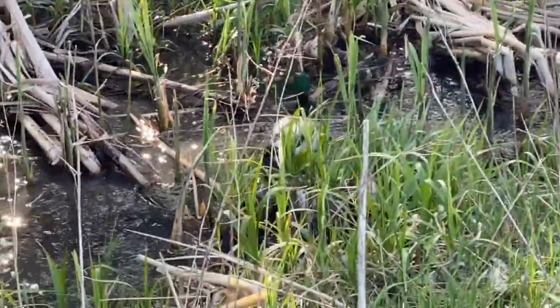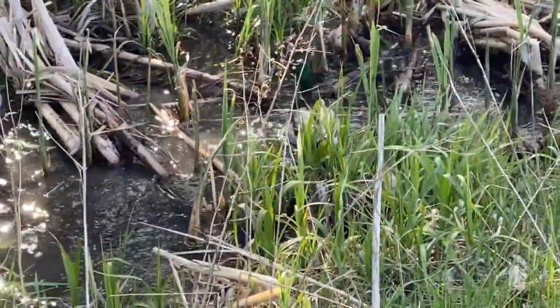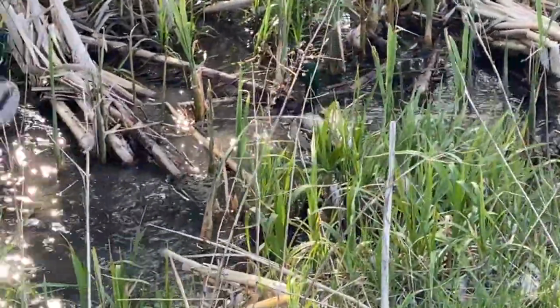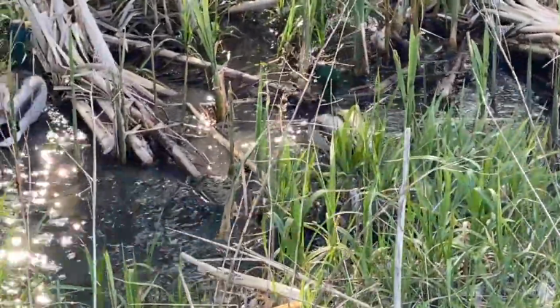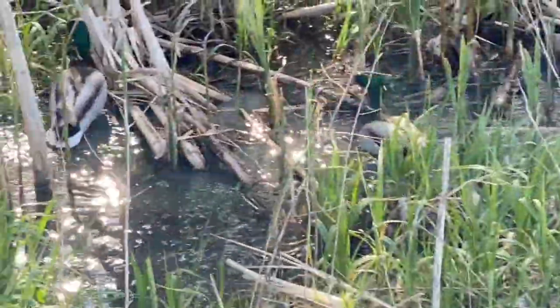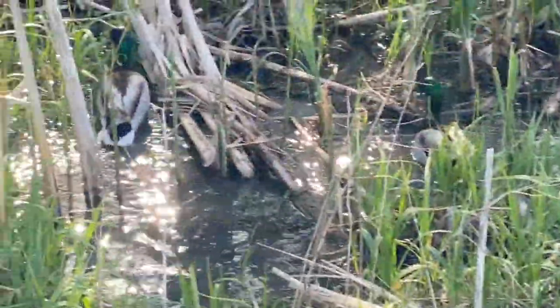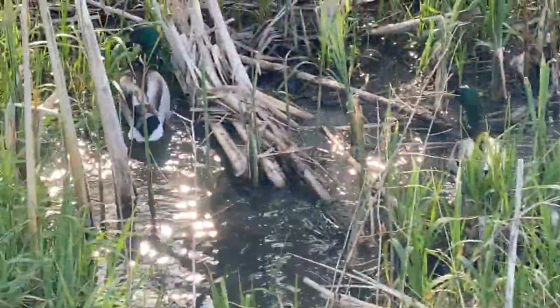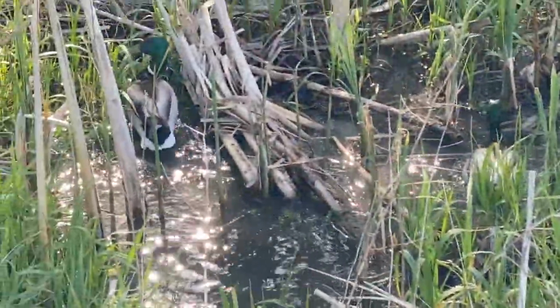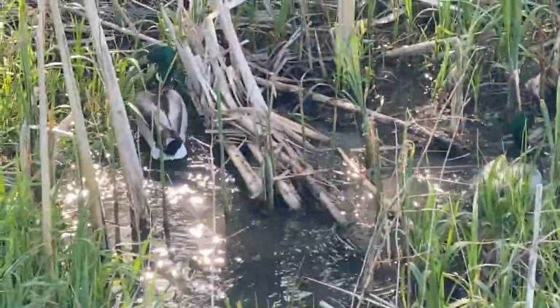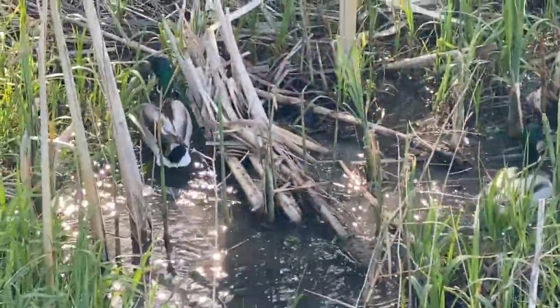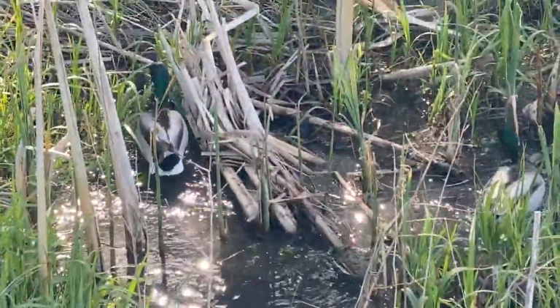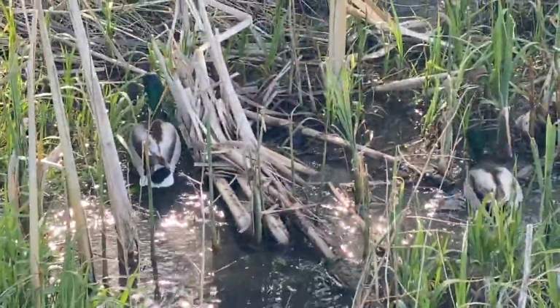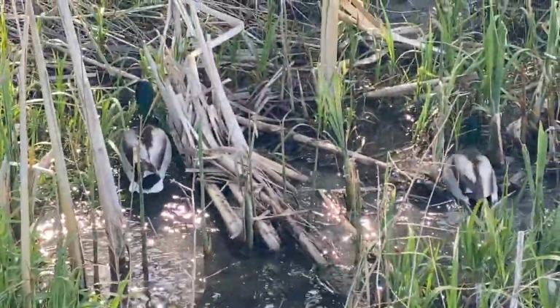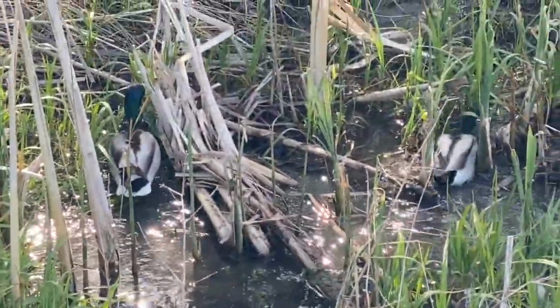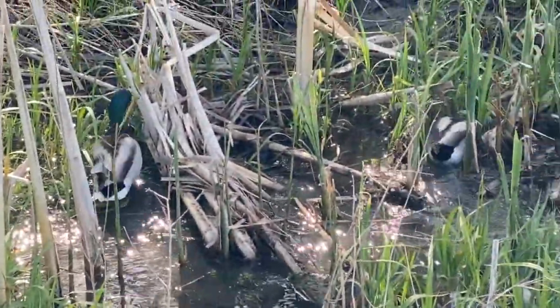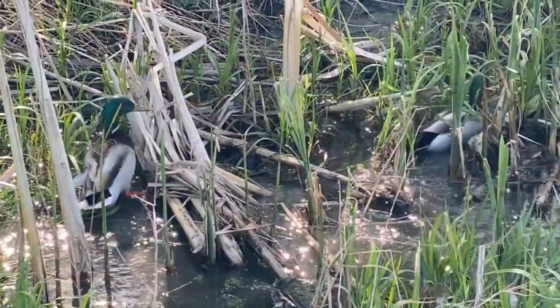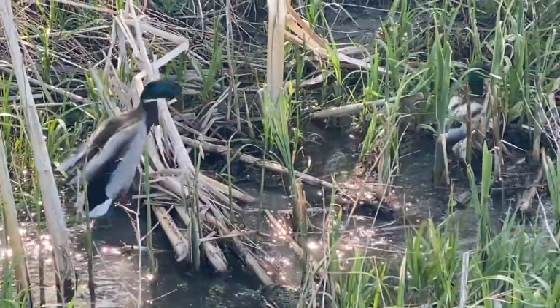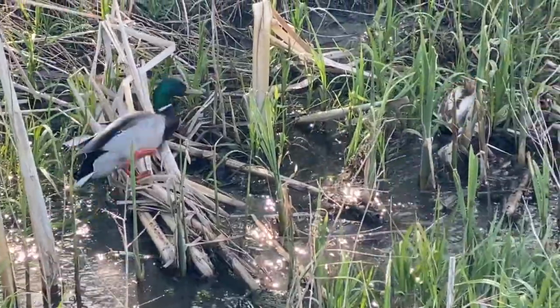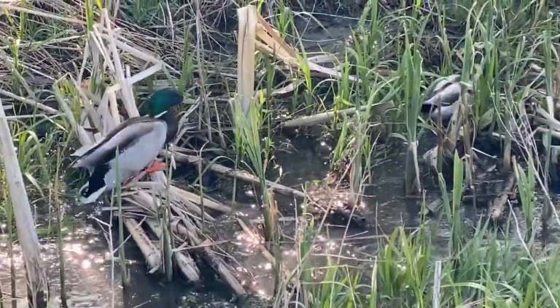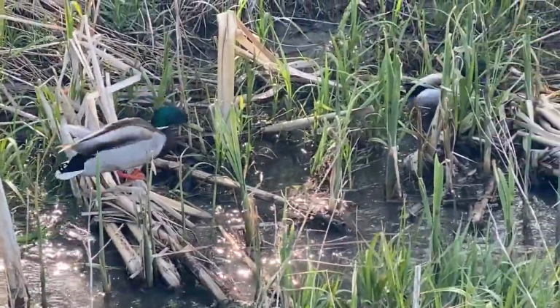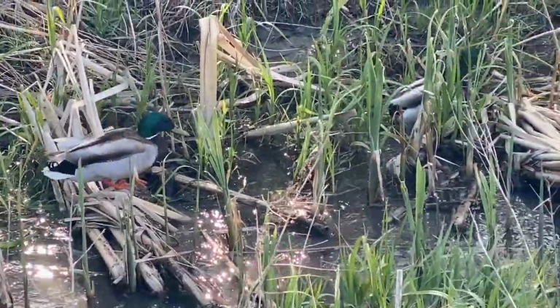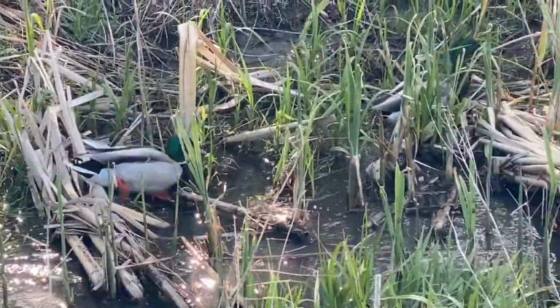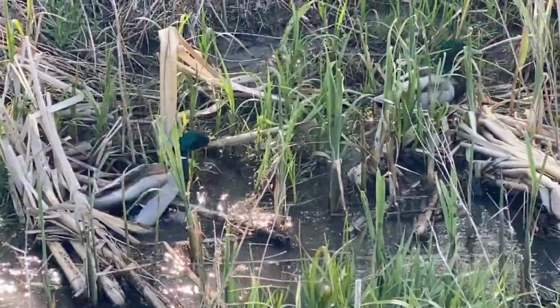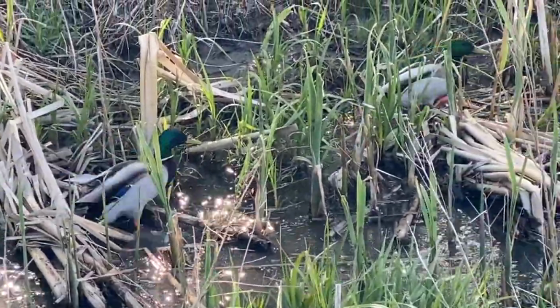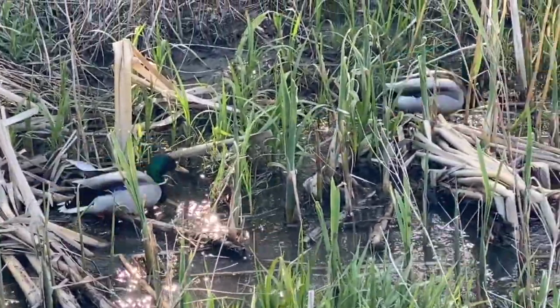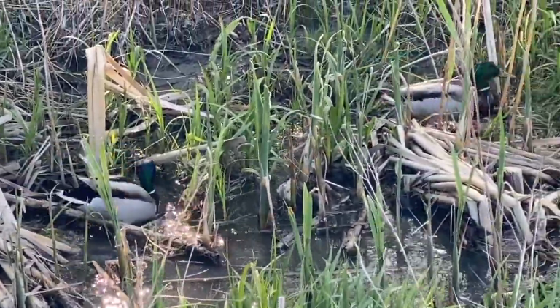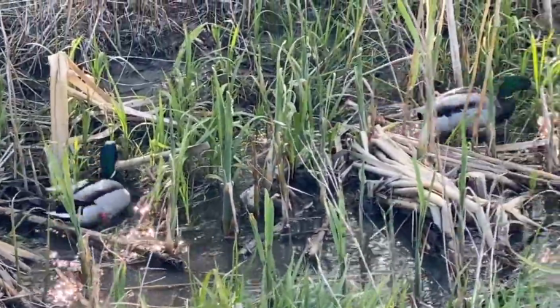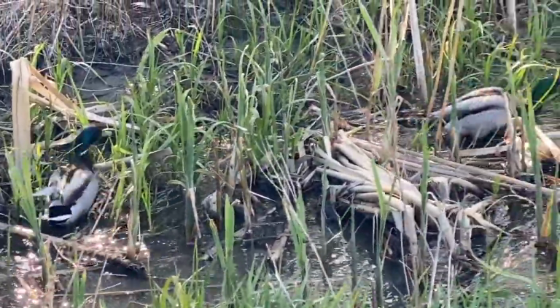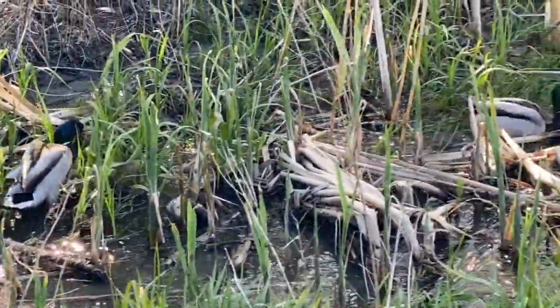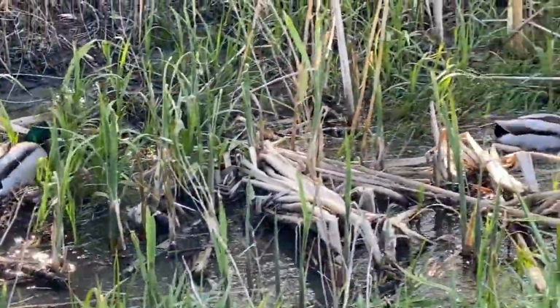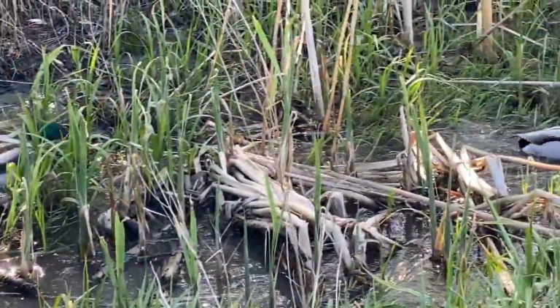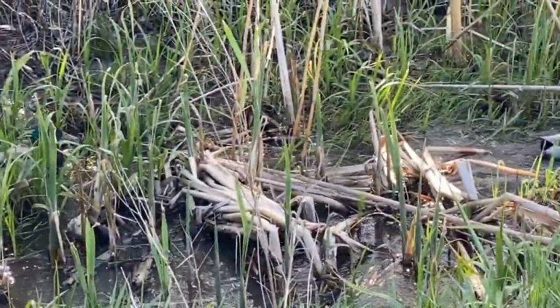But we did get some joy. In the ditches beside the highway were these nice little mallard ducks. They joined us on the hike.